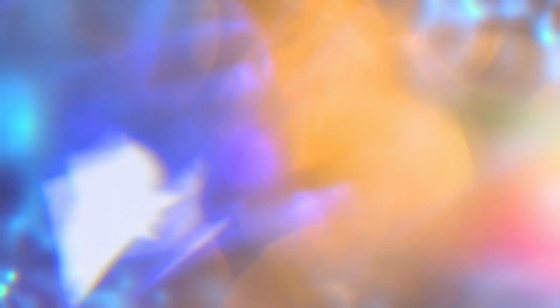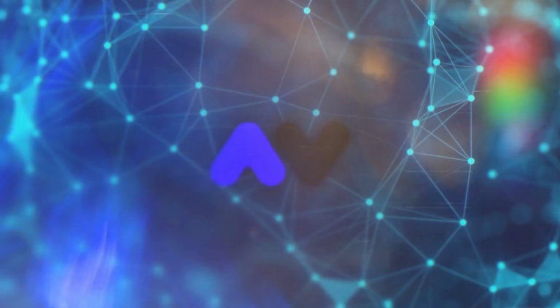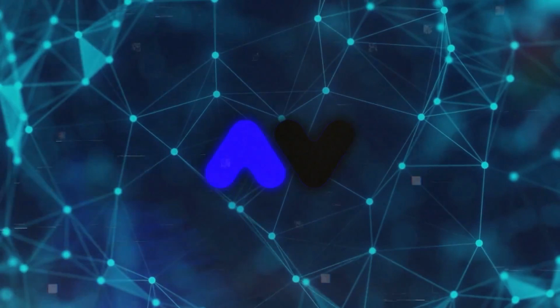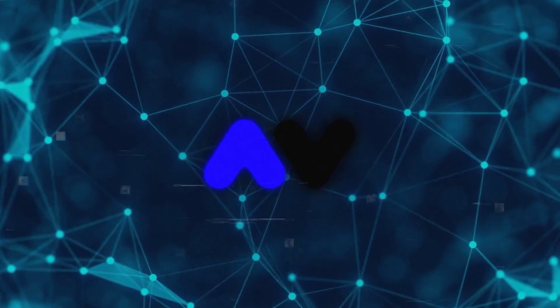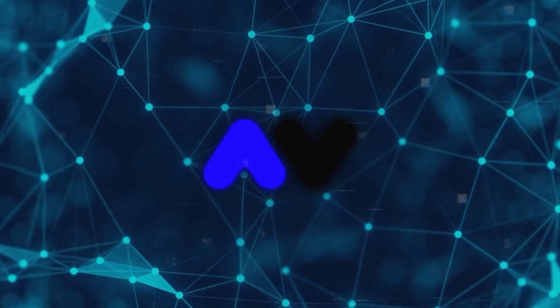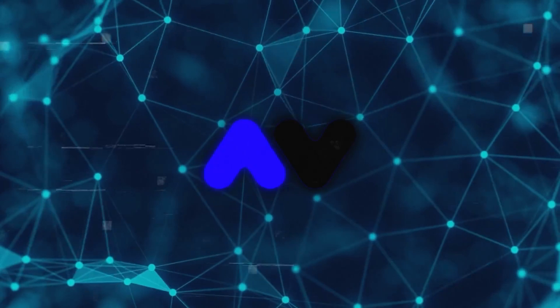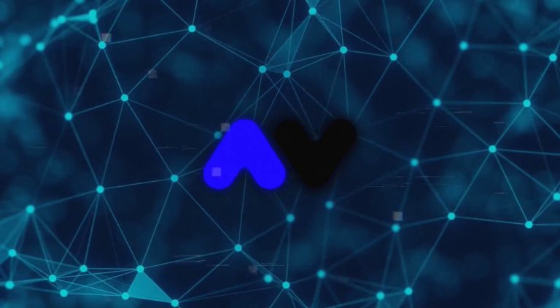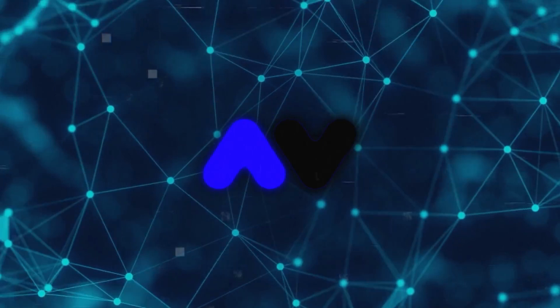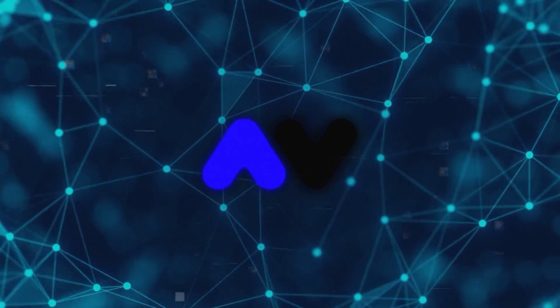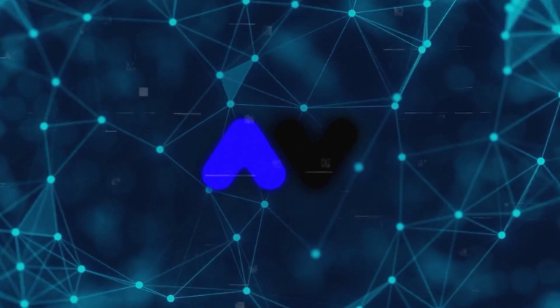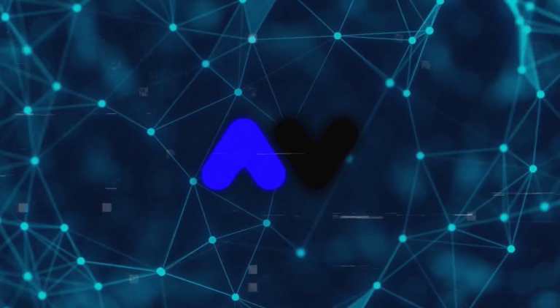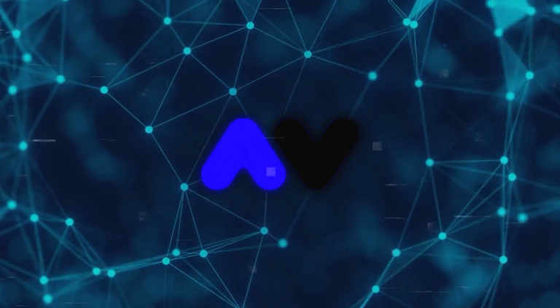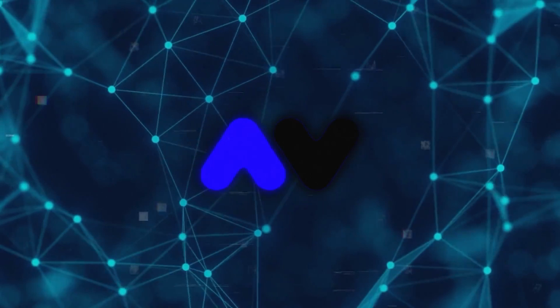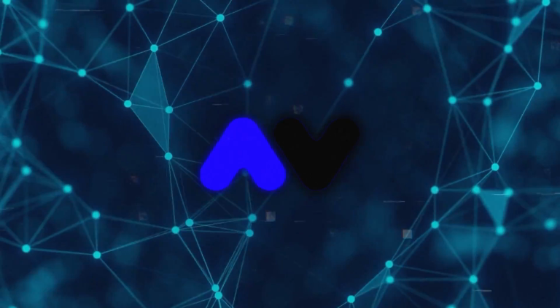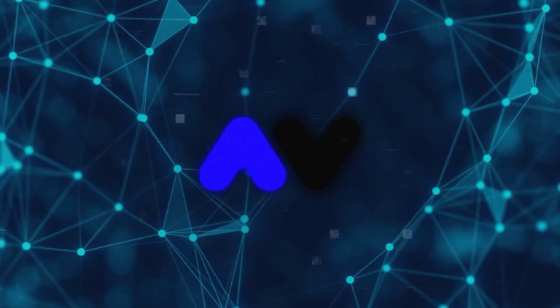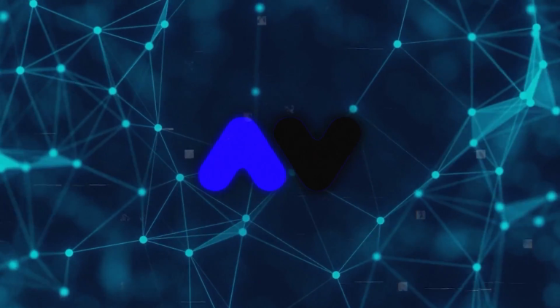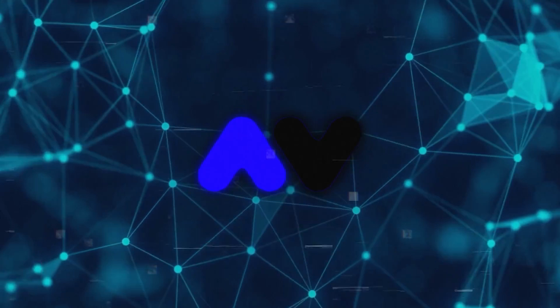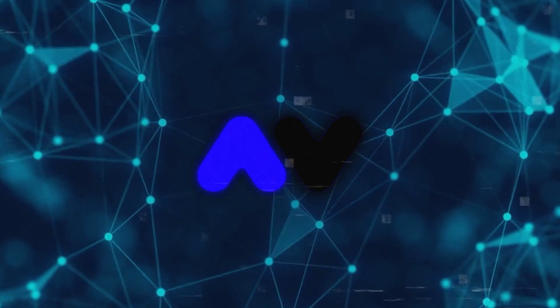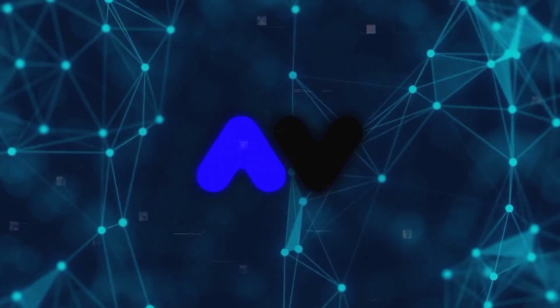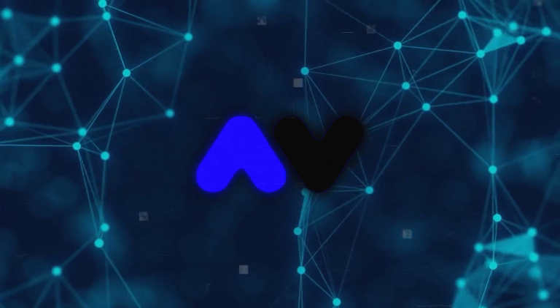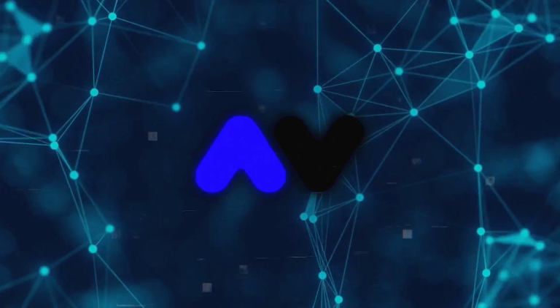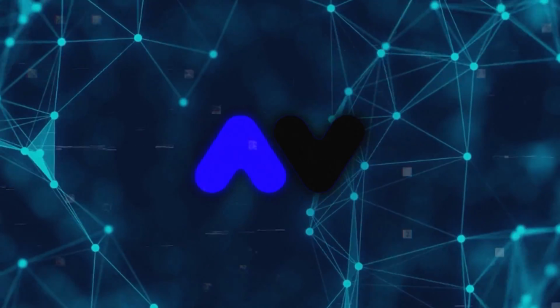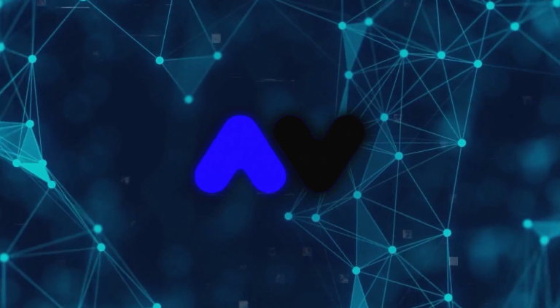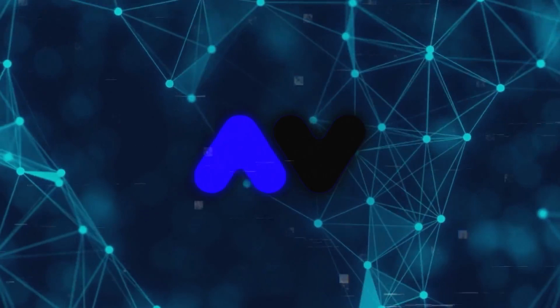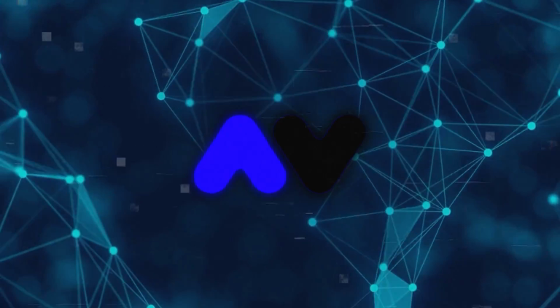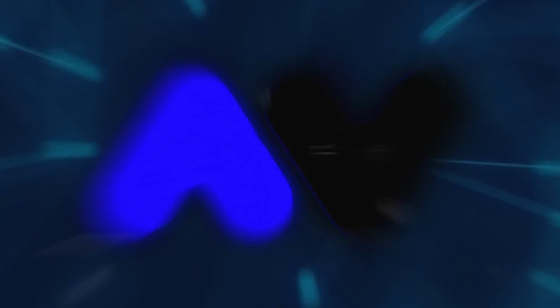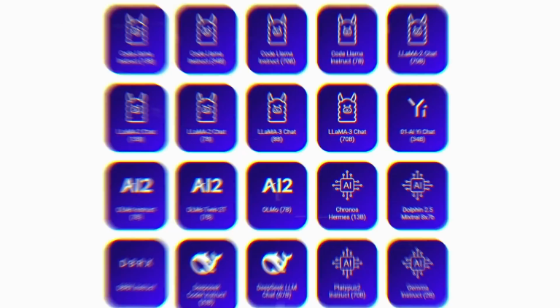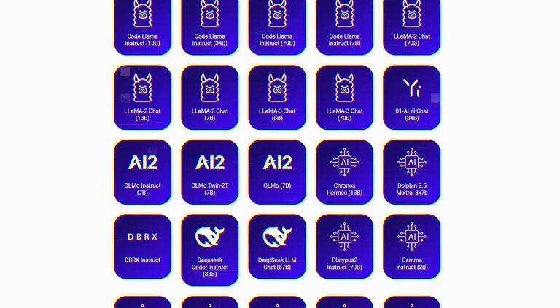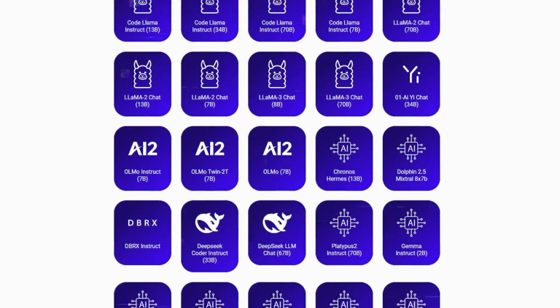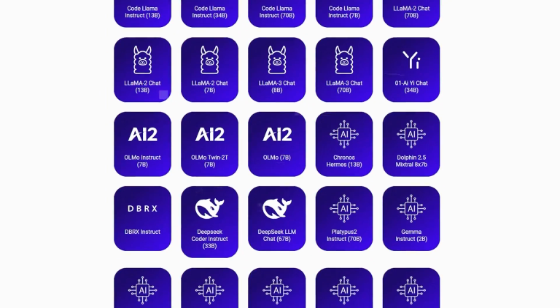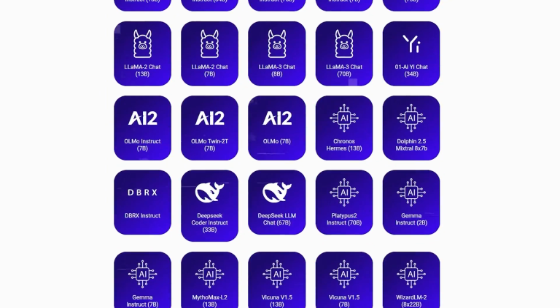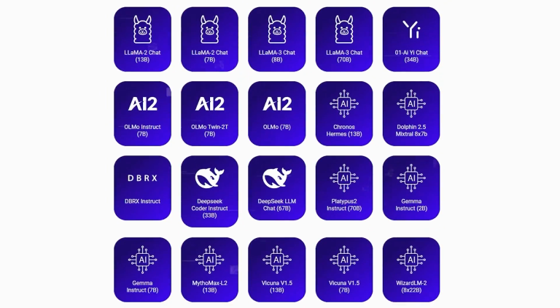So there you have it — Upend: a huge library of models, affordable pricing, and big plans for the future. They're definitely one to watch.